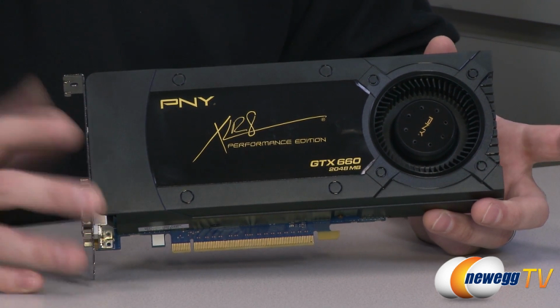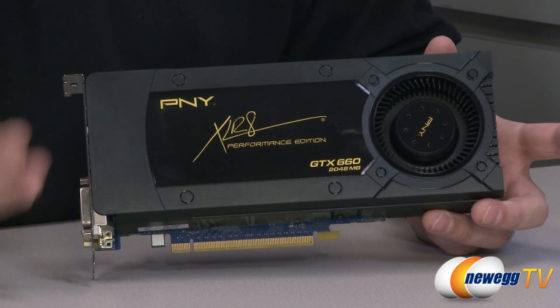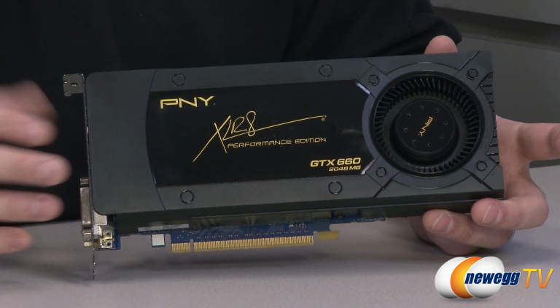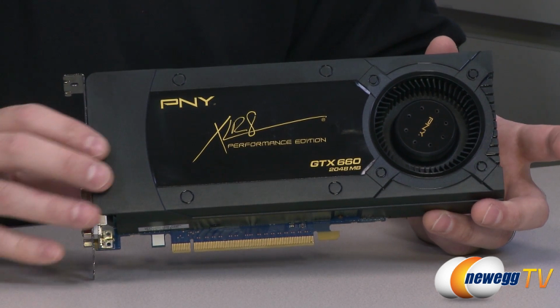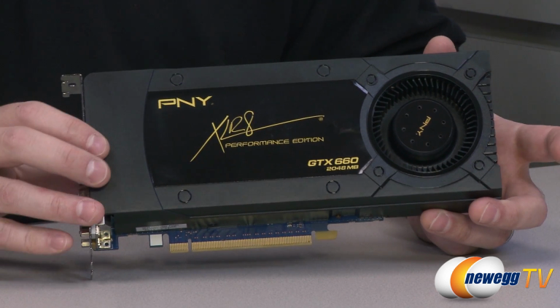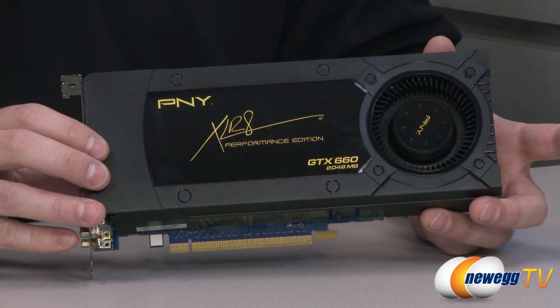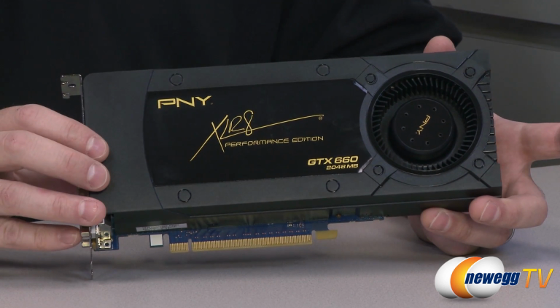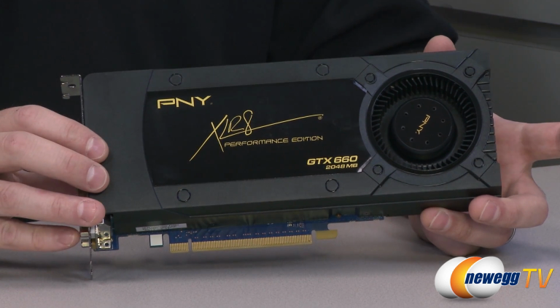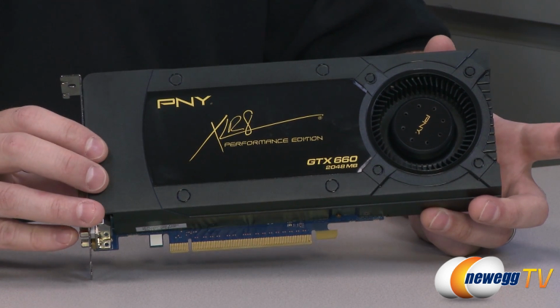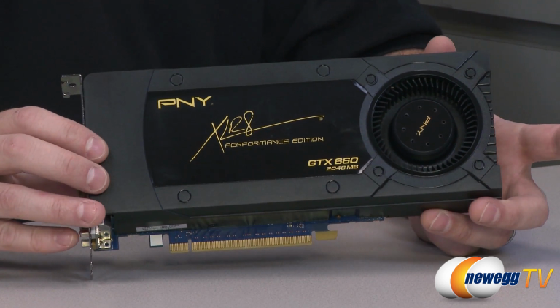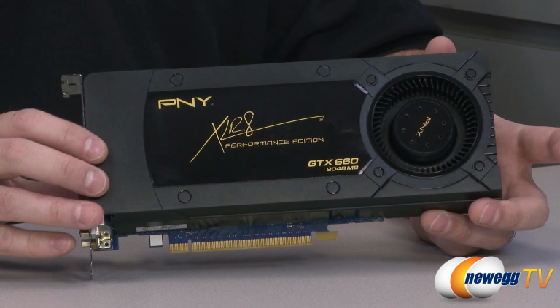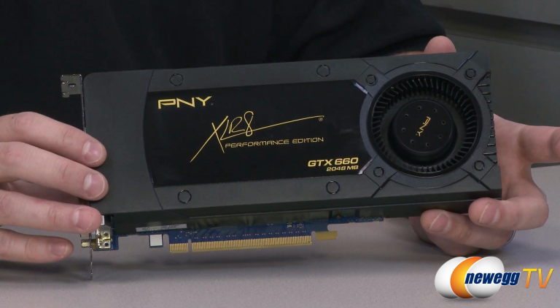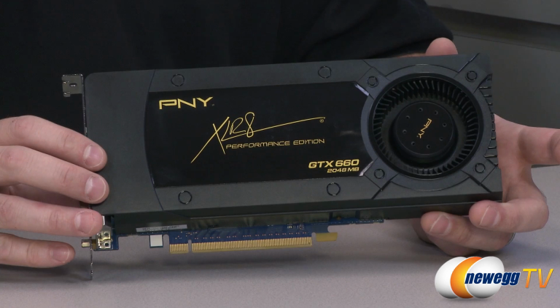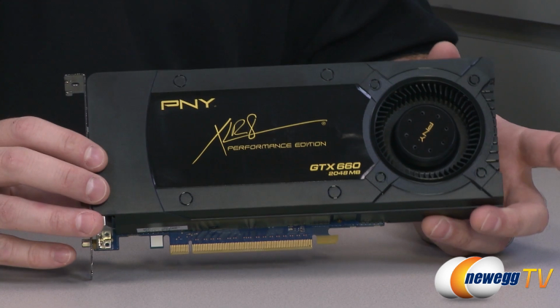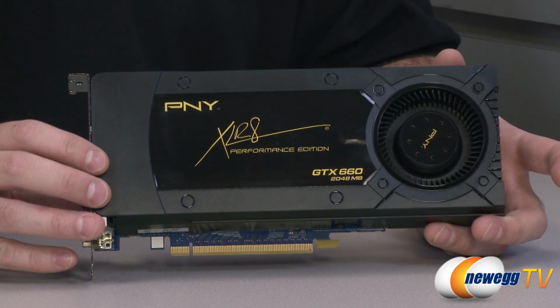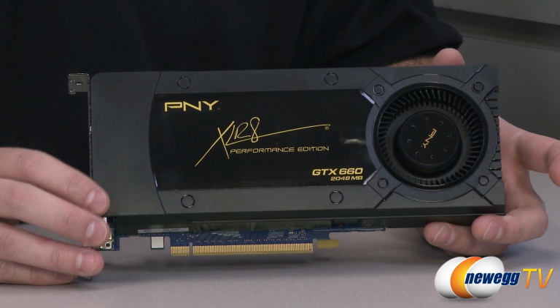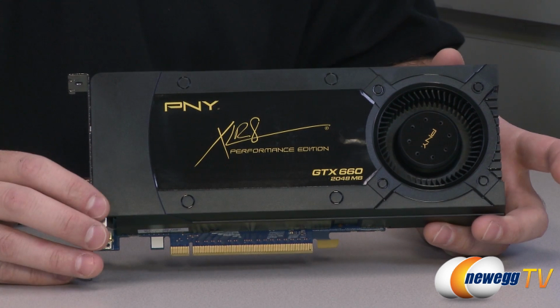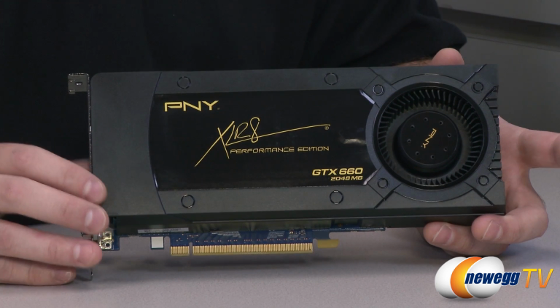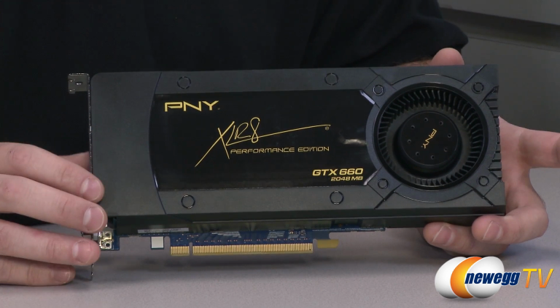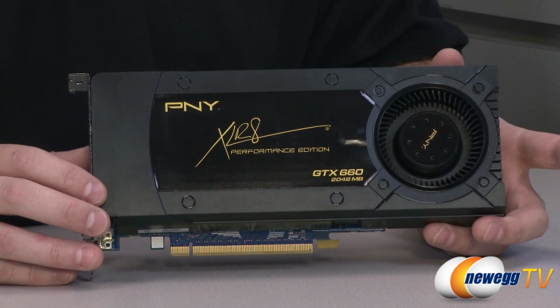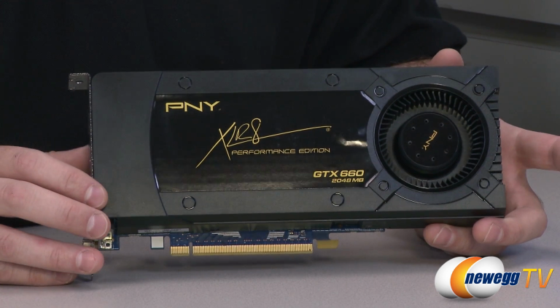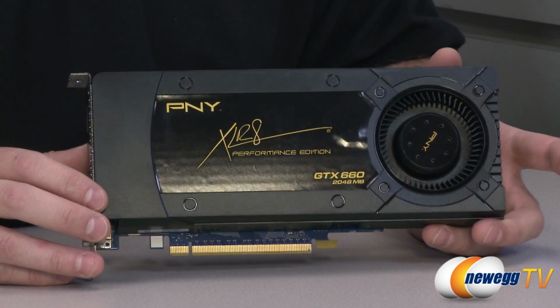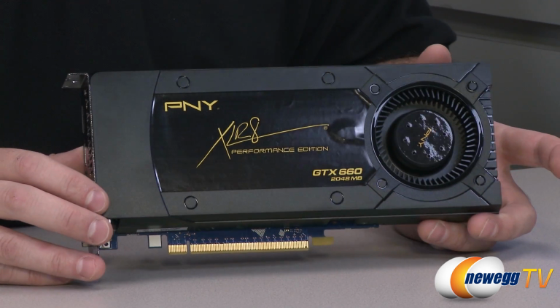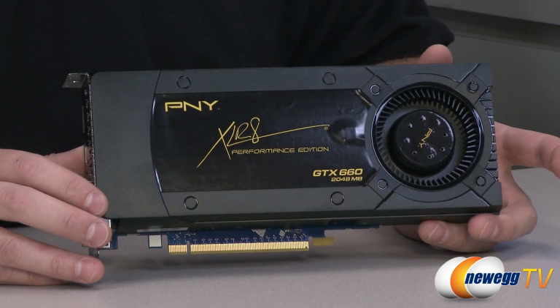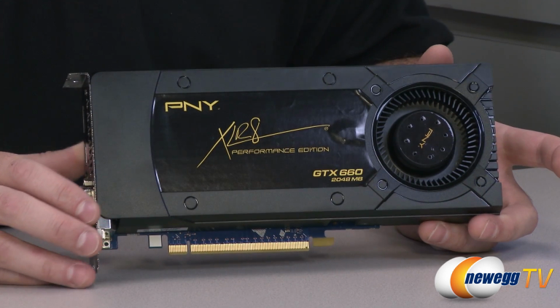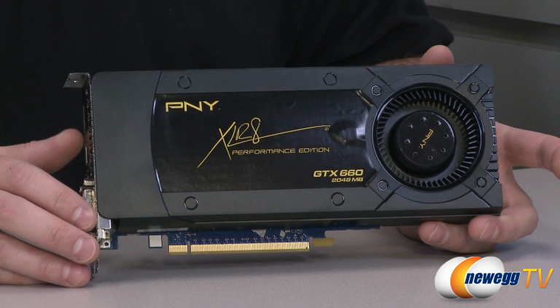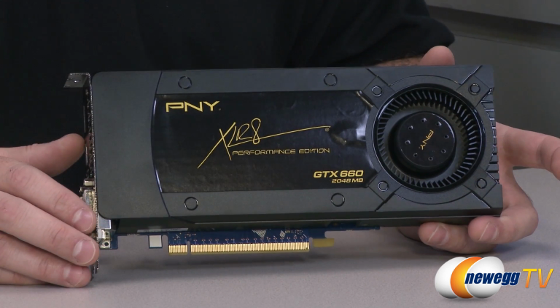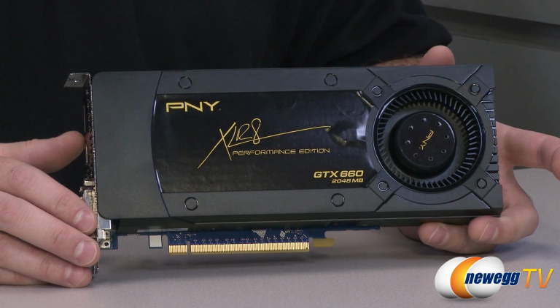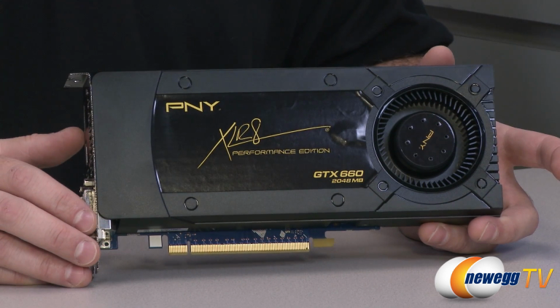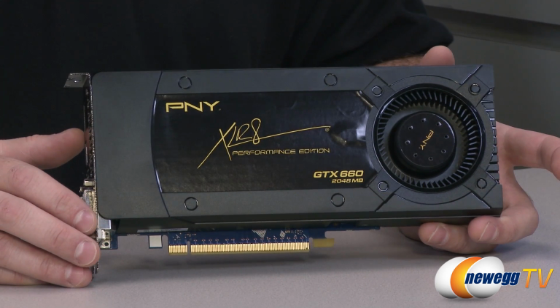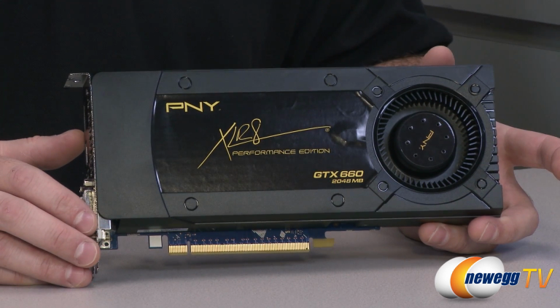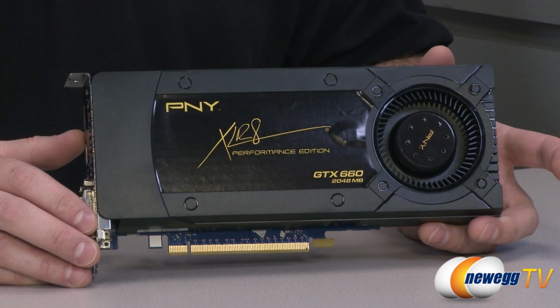Next we're going to move into some benchmarks. We tested this in various configurations and have also included Battlefield 3.